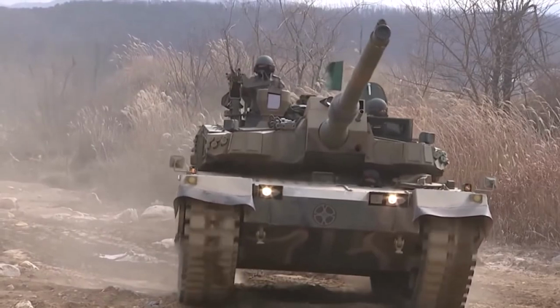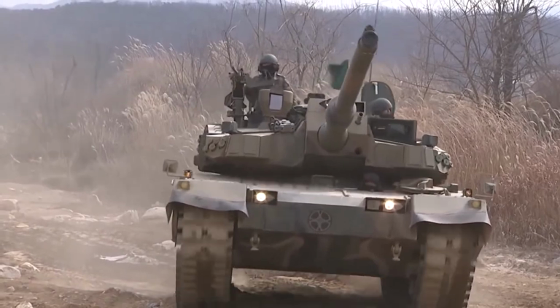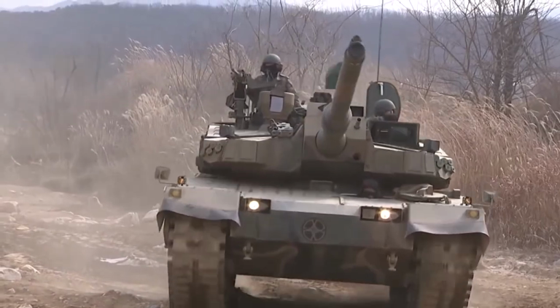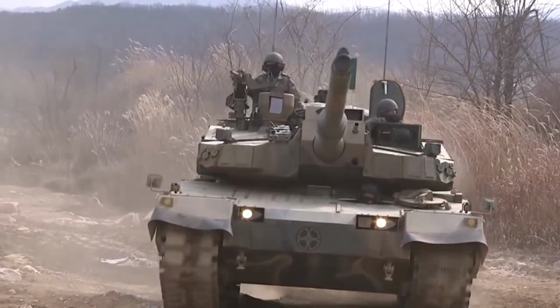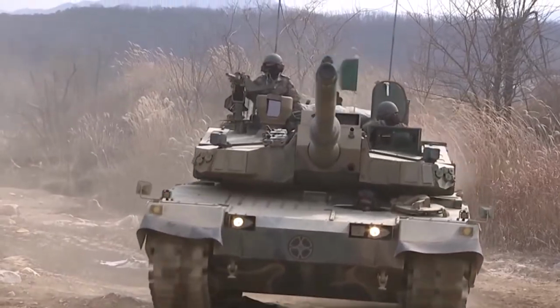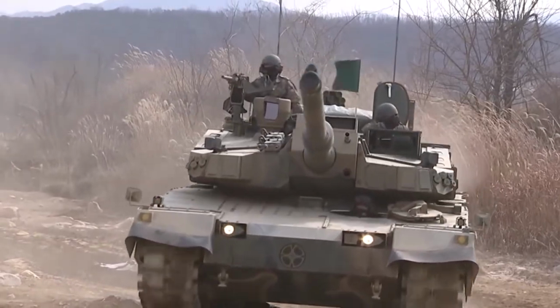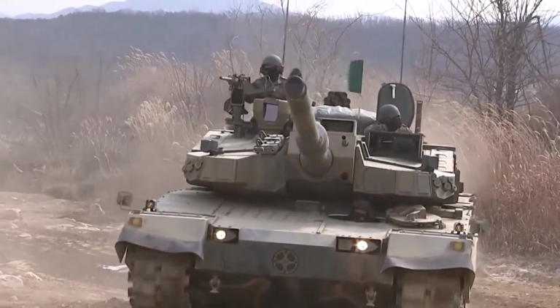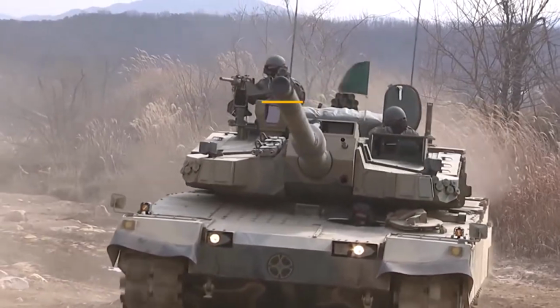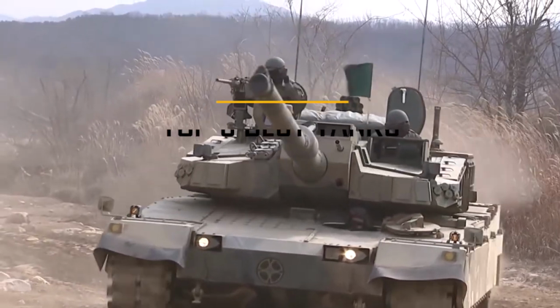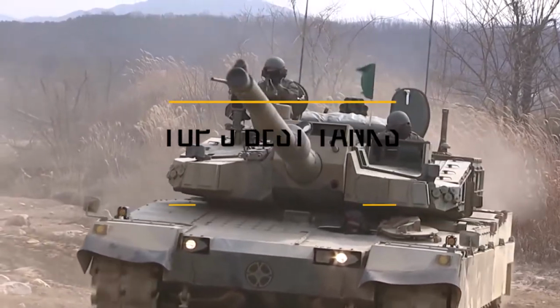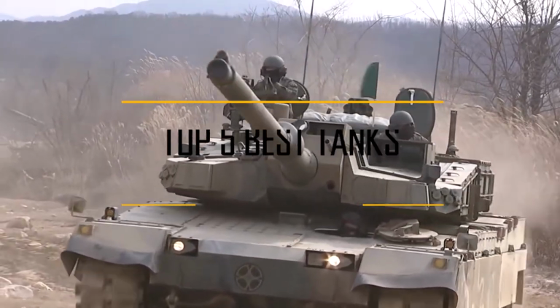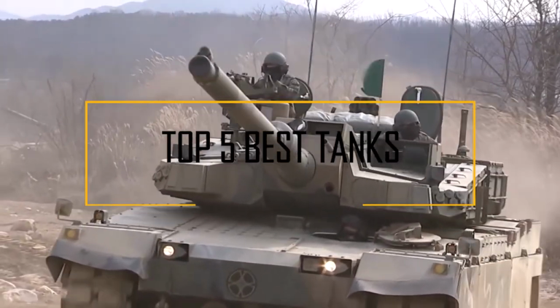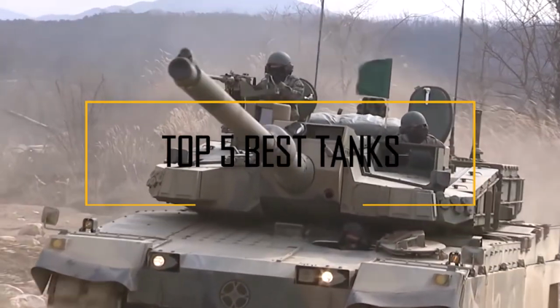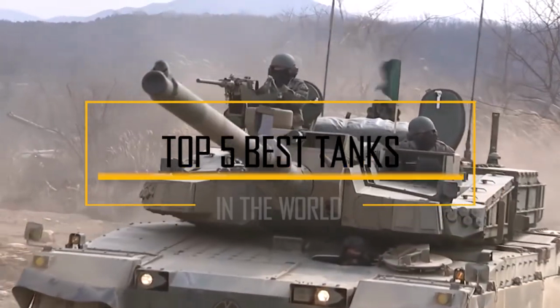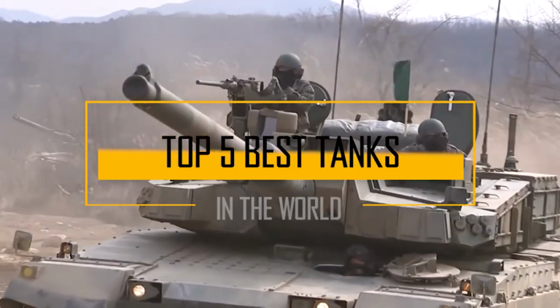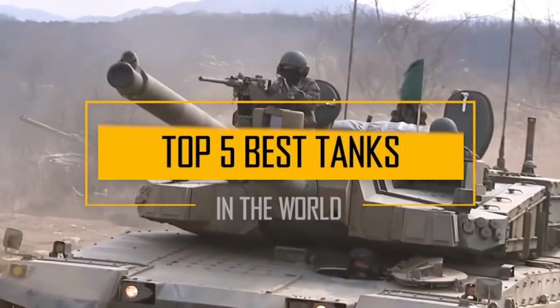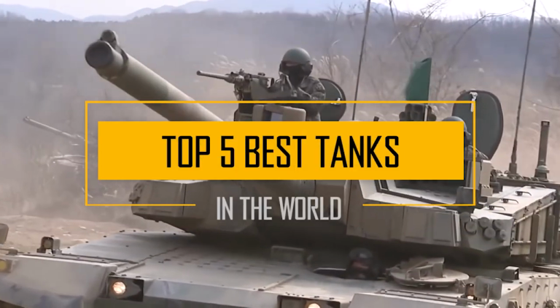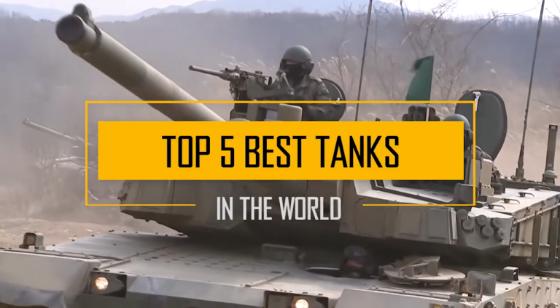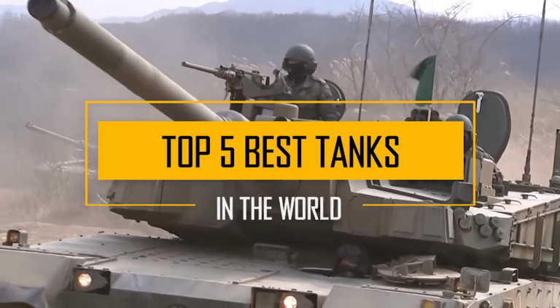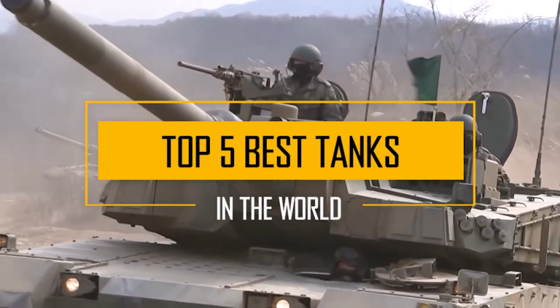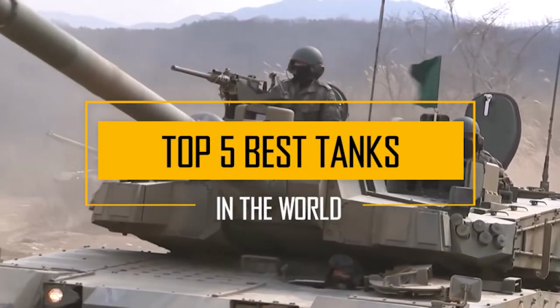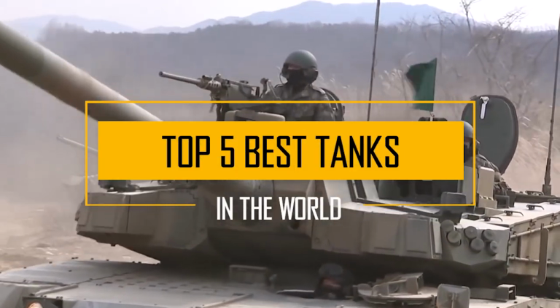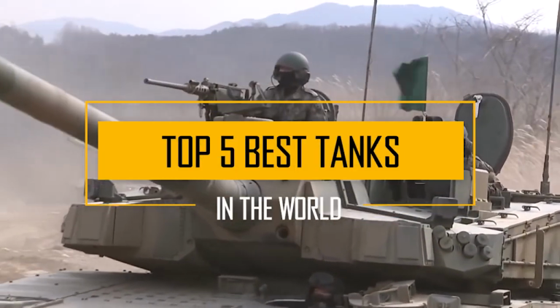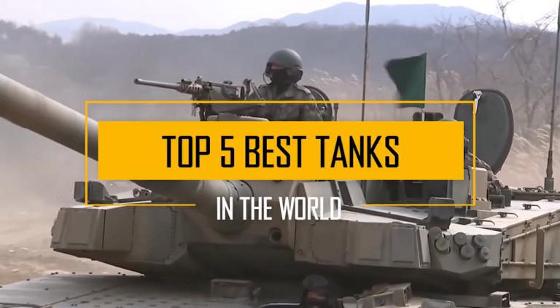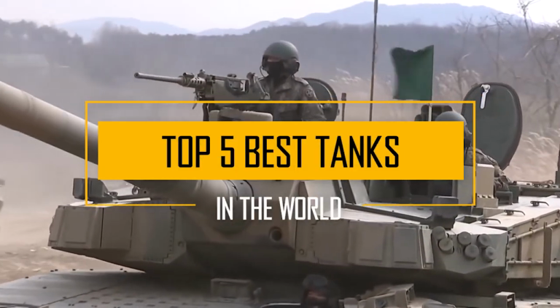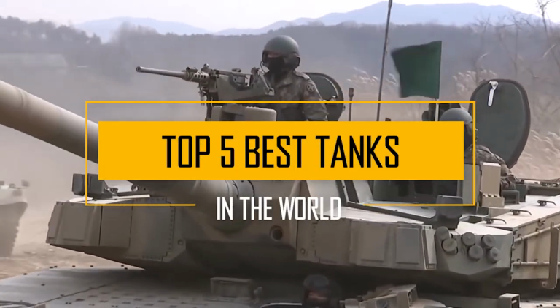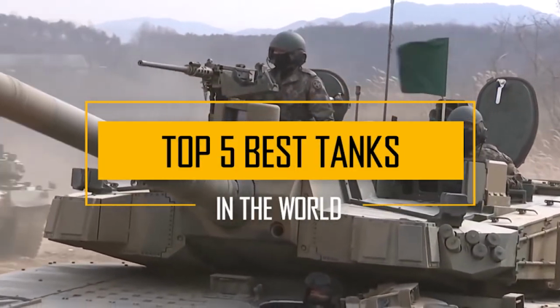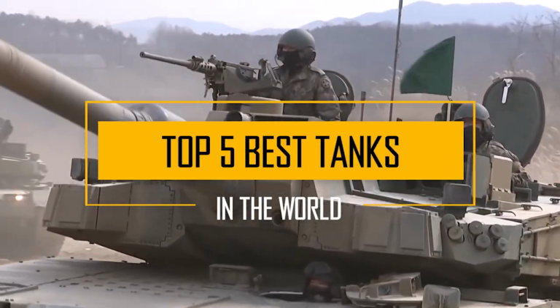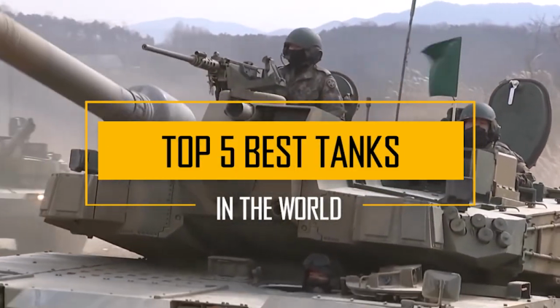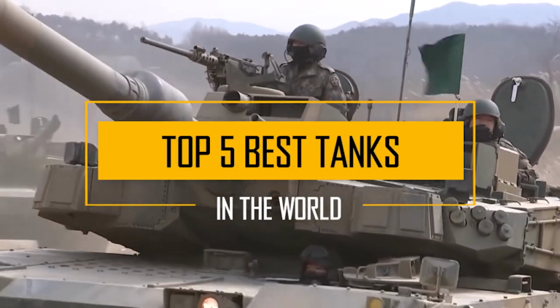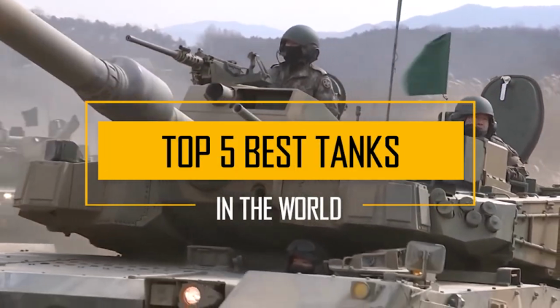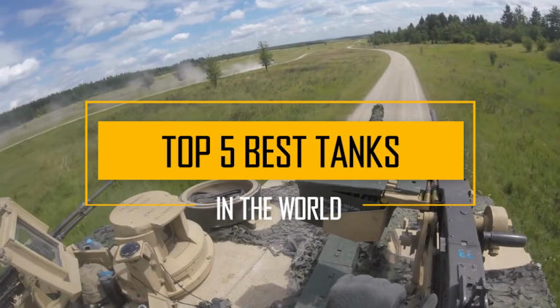Hi! Today, we're going to look at the top 5 best tanks in the world.